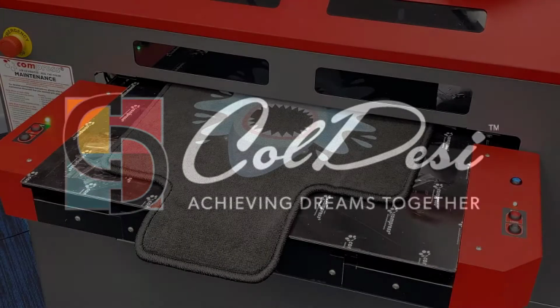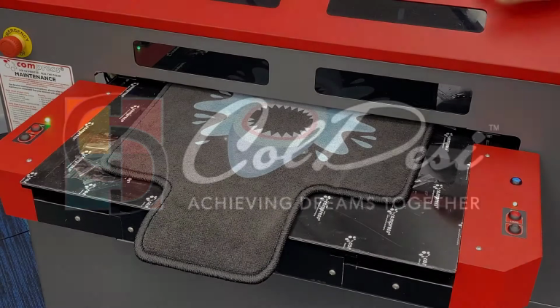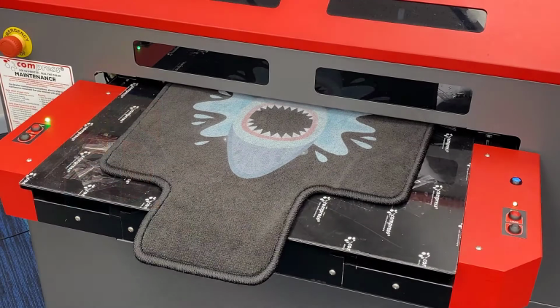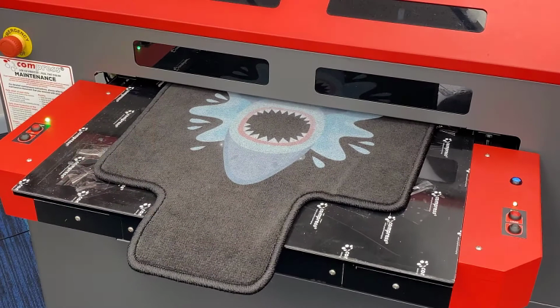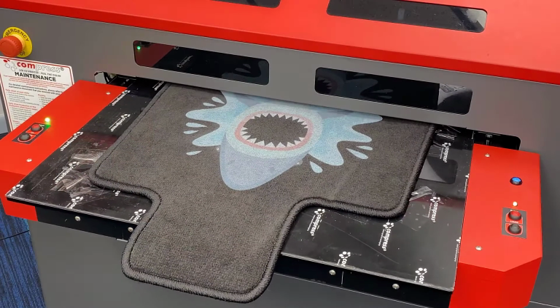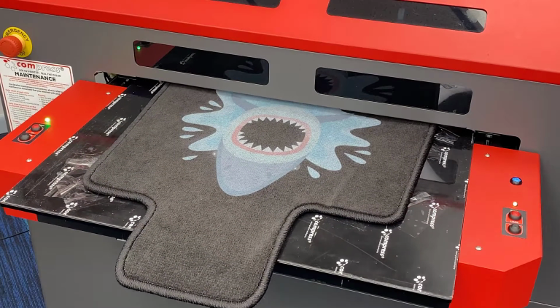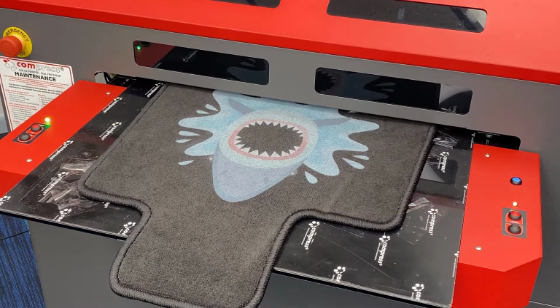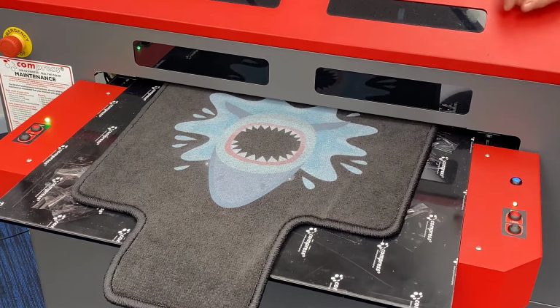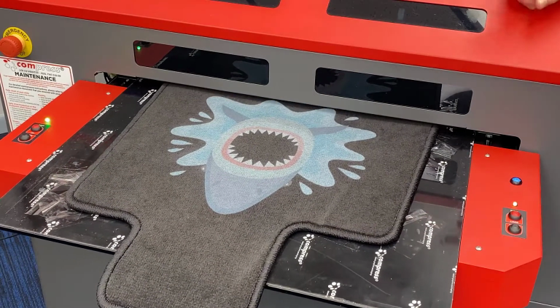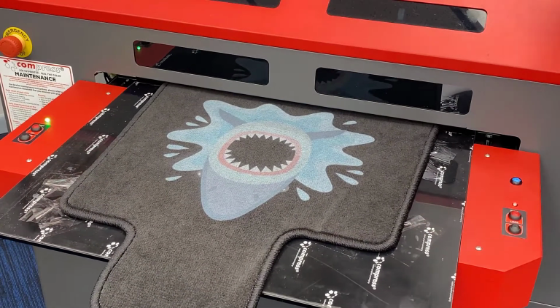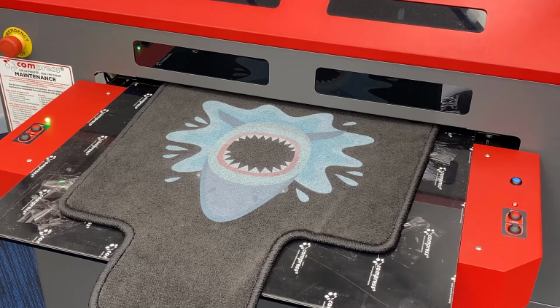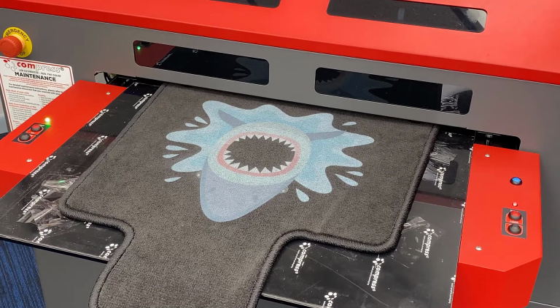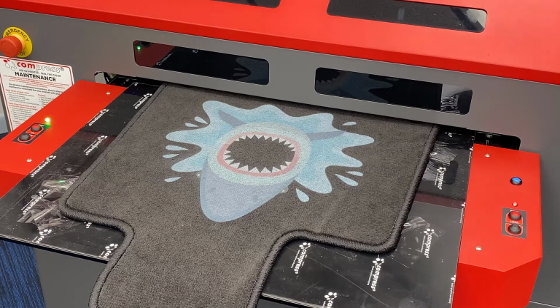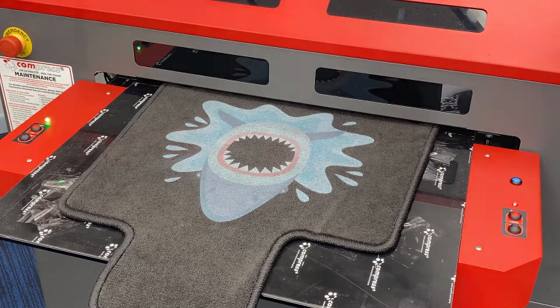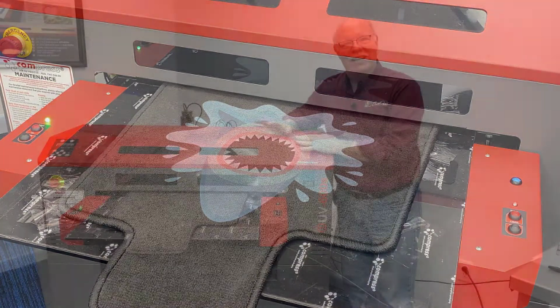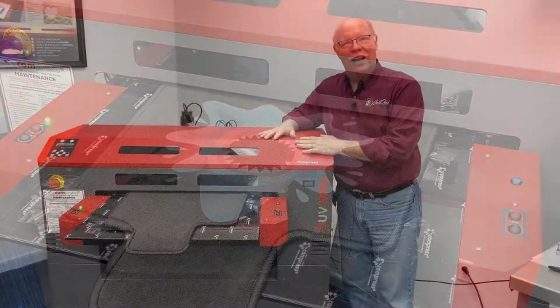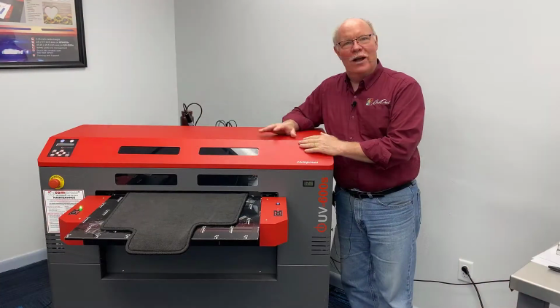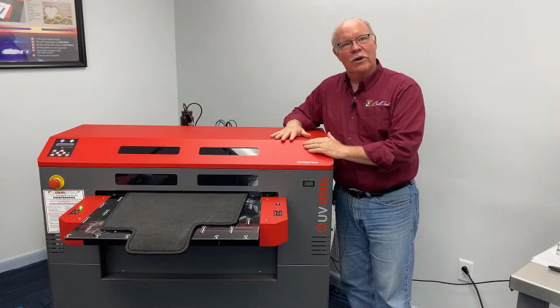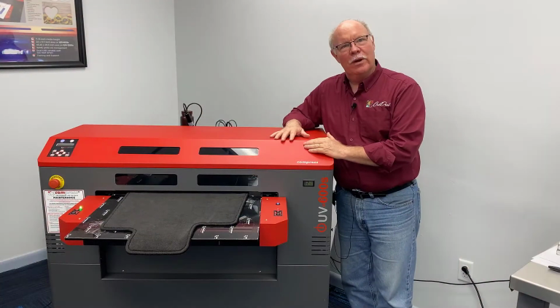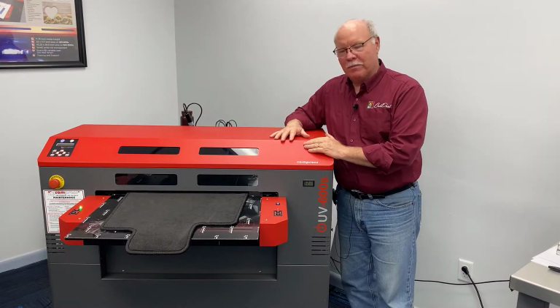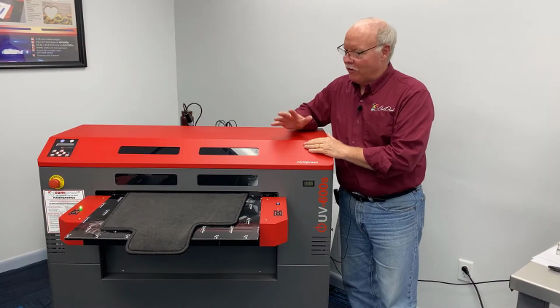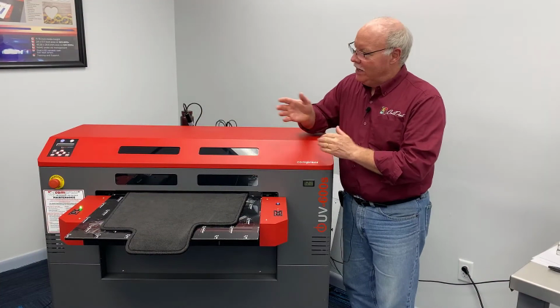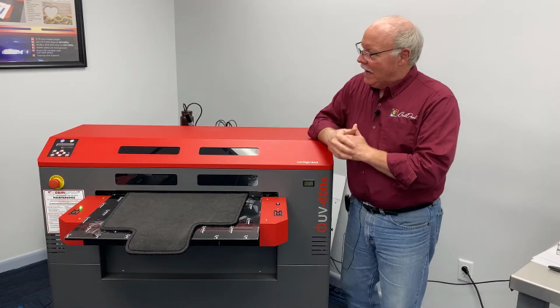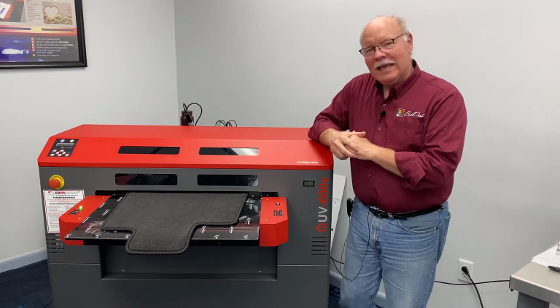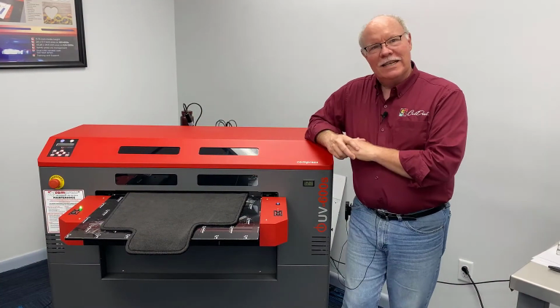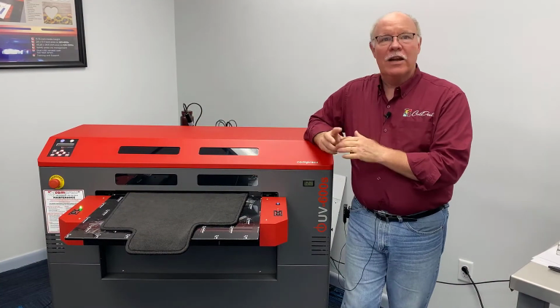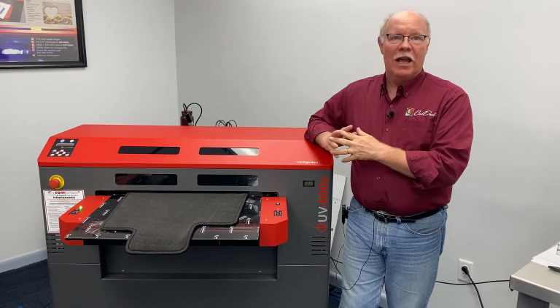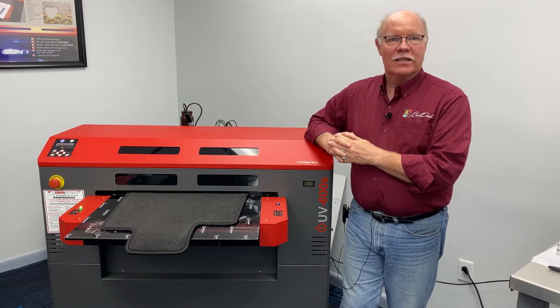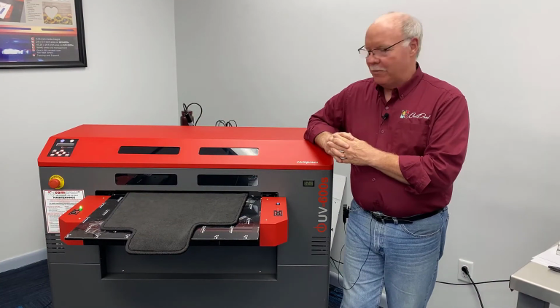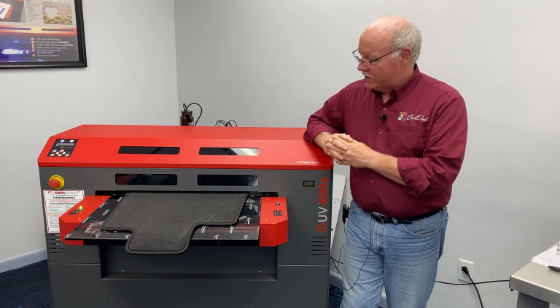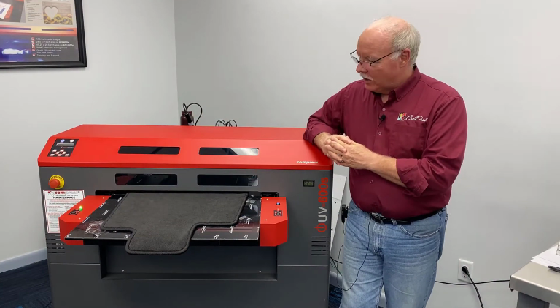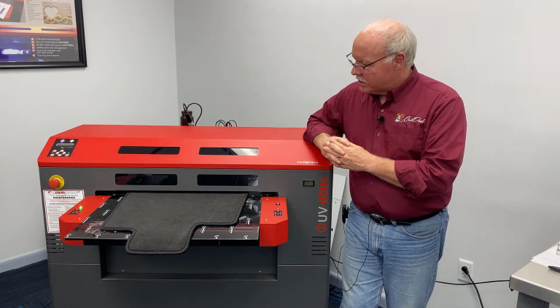Hey, Don Copeland here today. We're going to print with an old friend we haven't seen in a while — my friend the 600S, the Compress 600S.